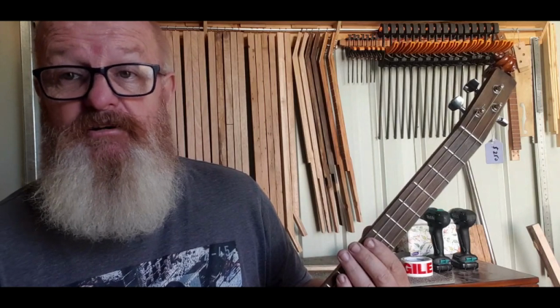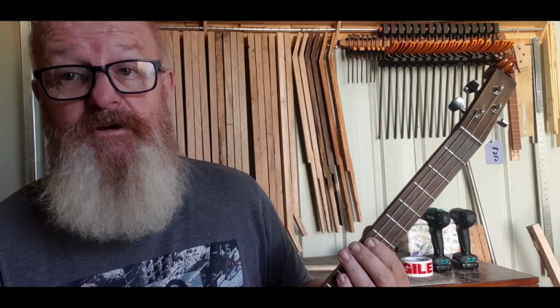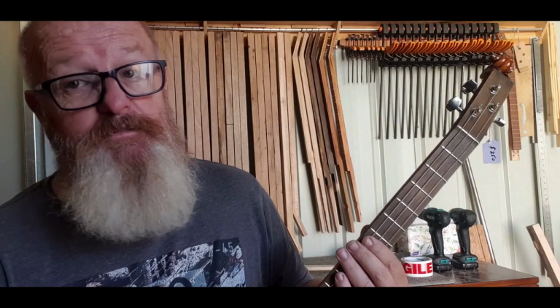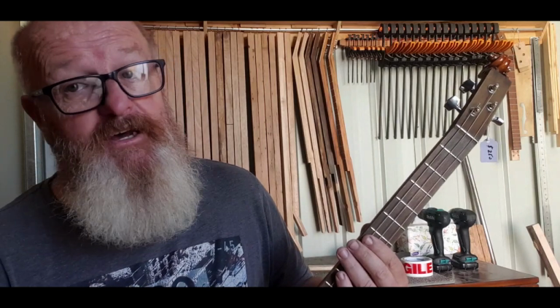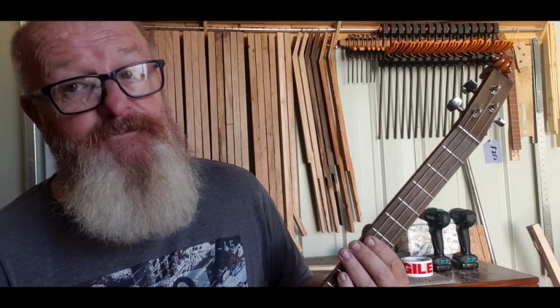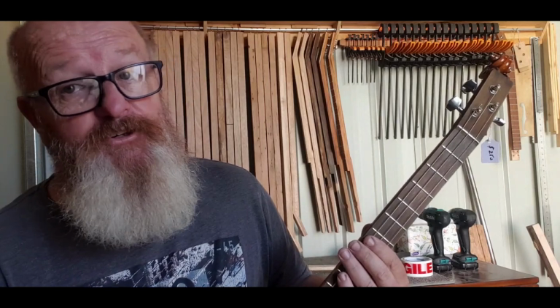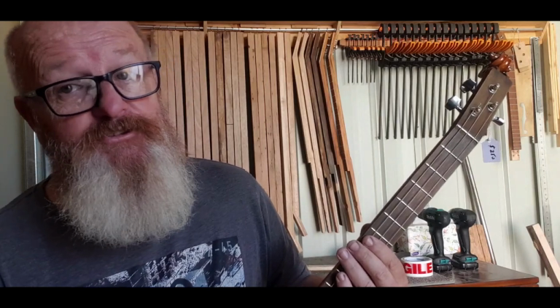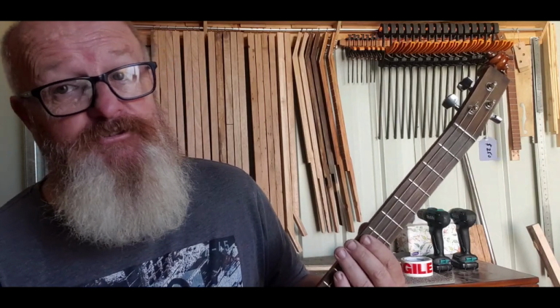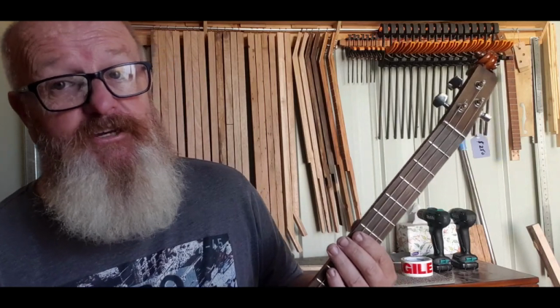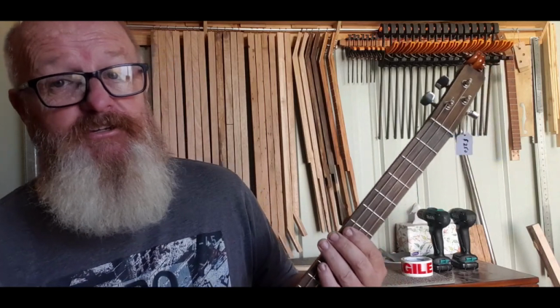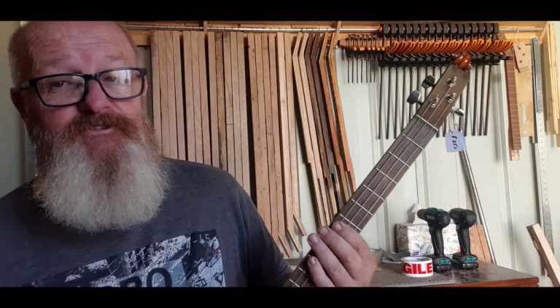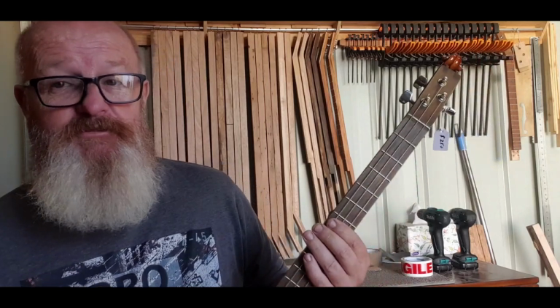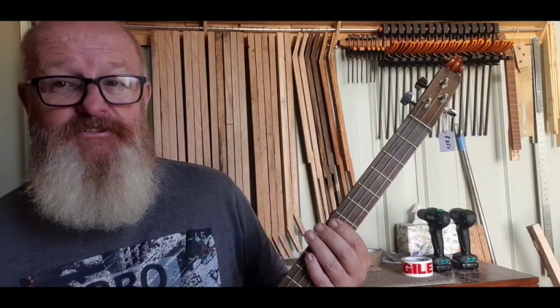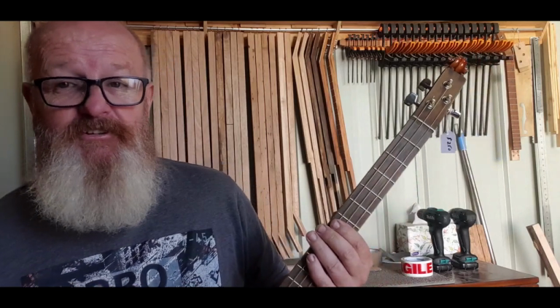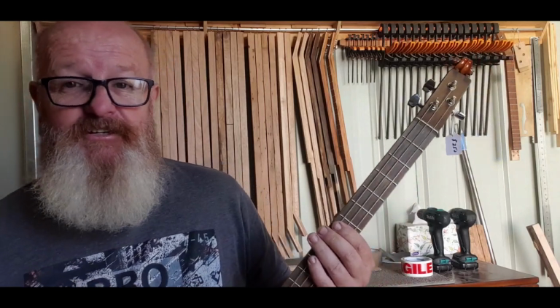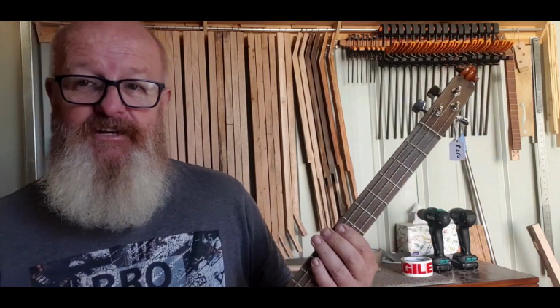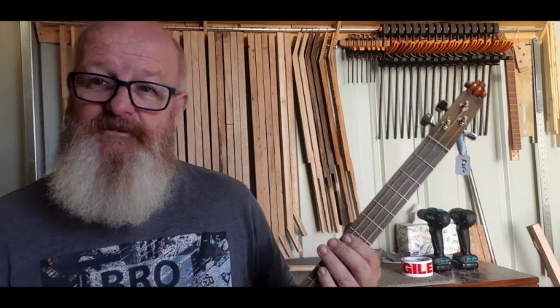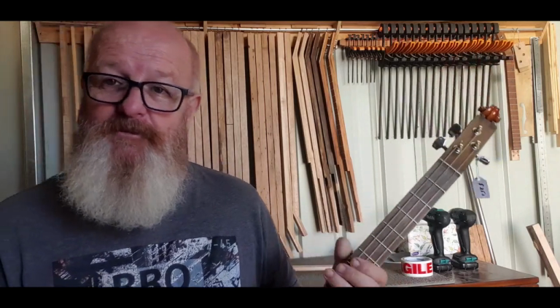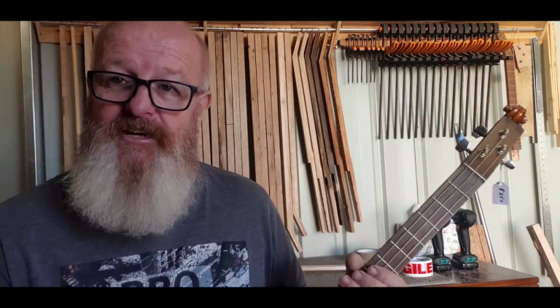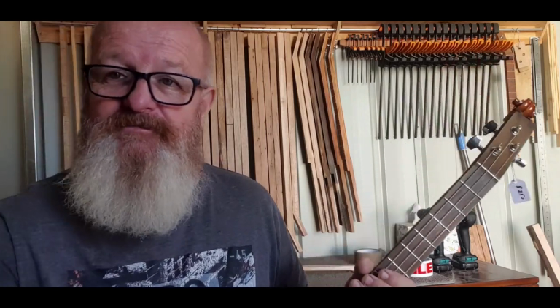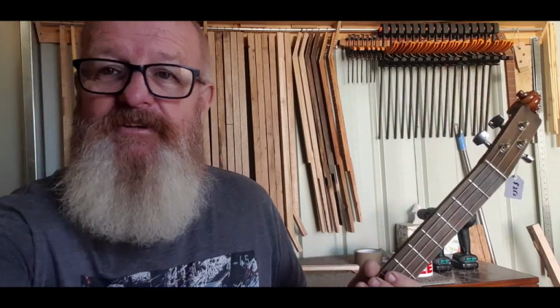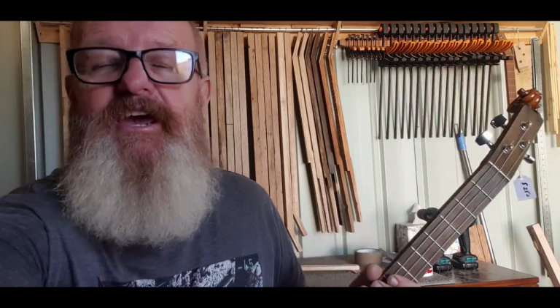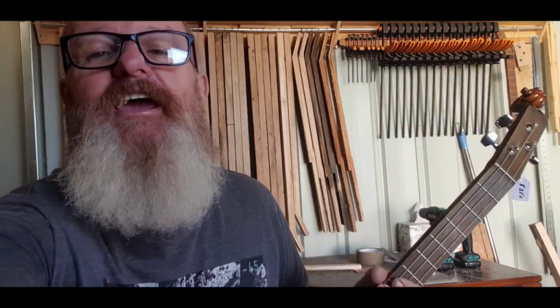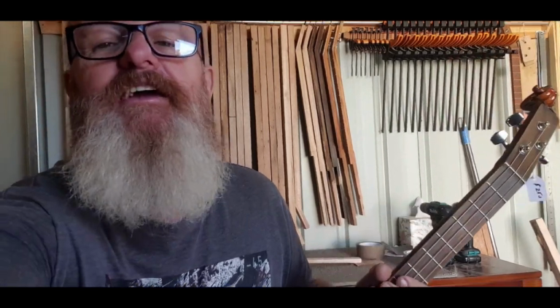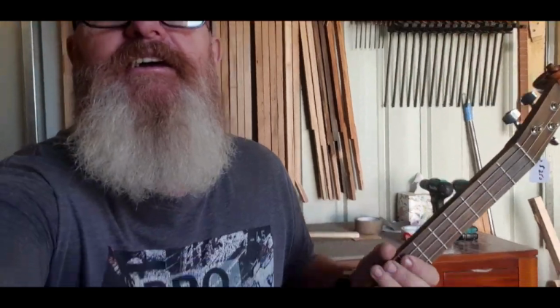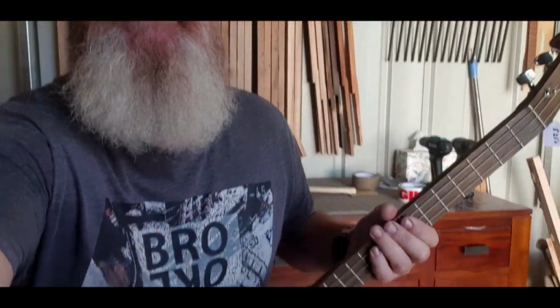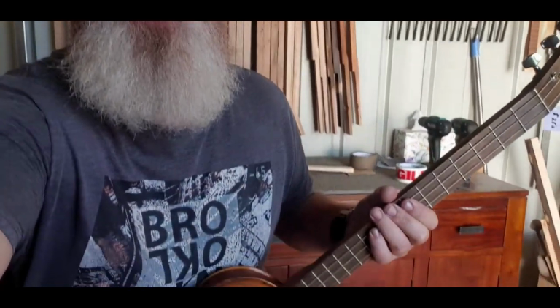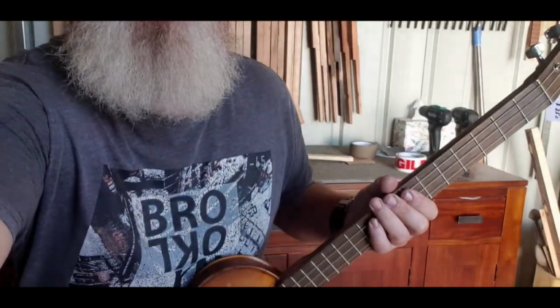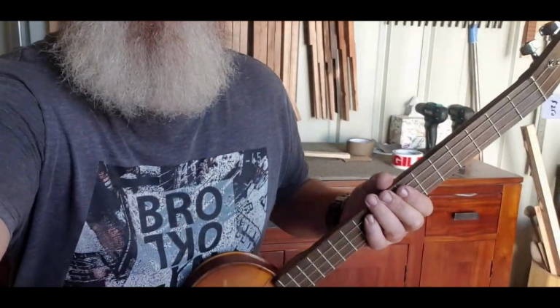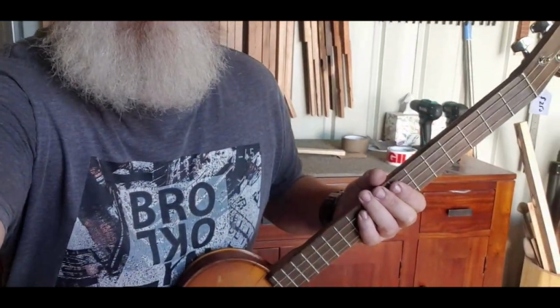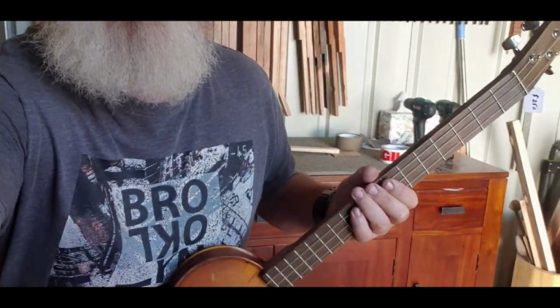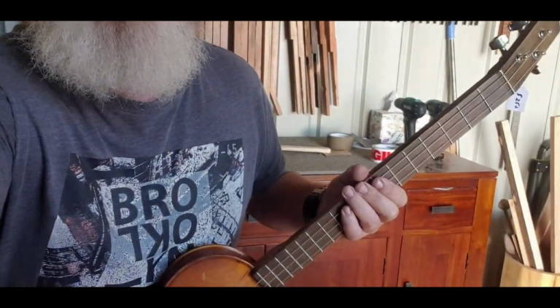I better play it first so you can see what it's like, and then we'll go from there.